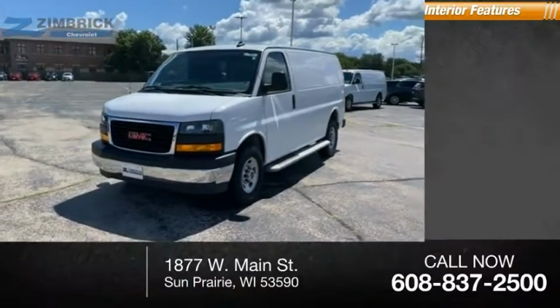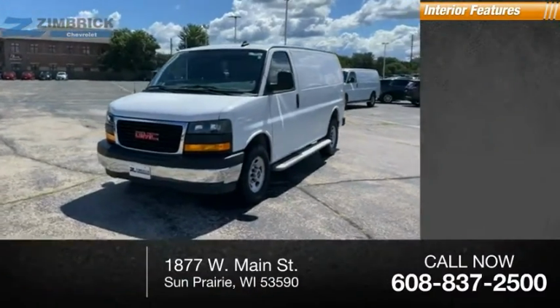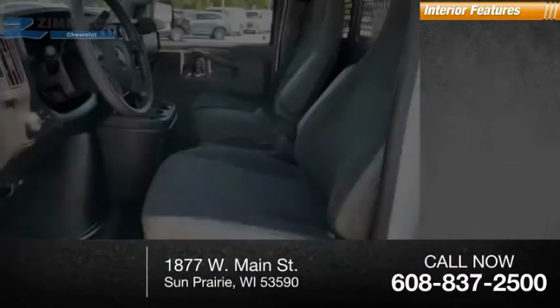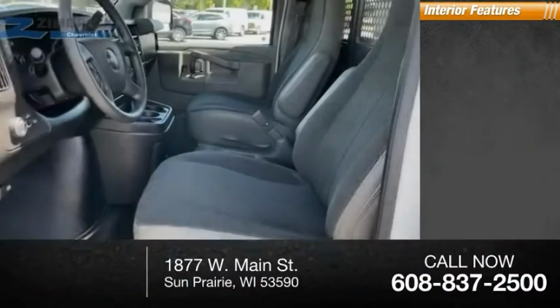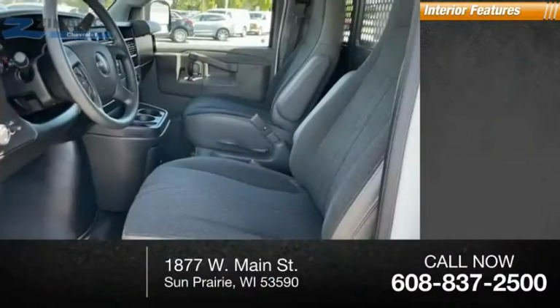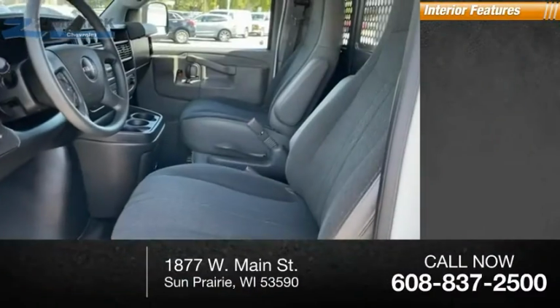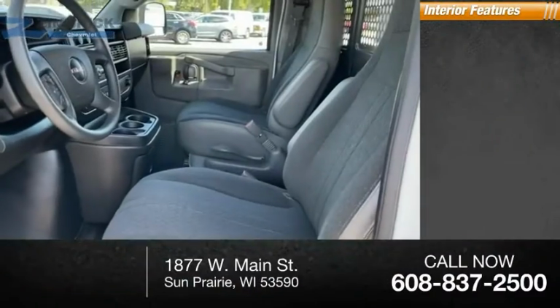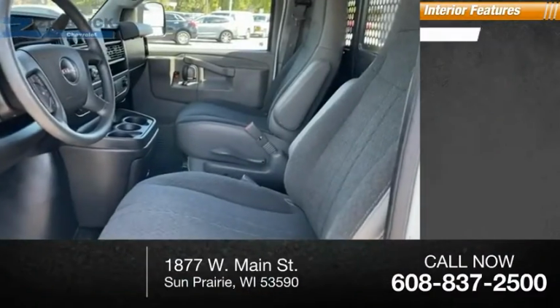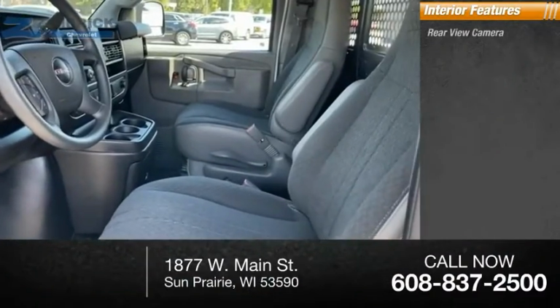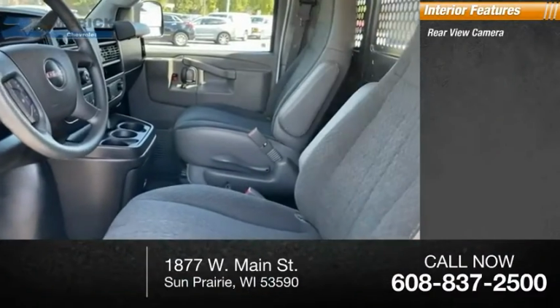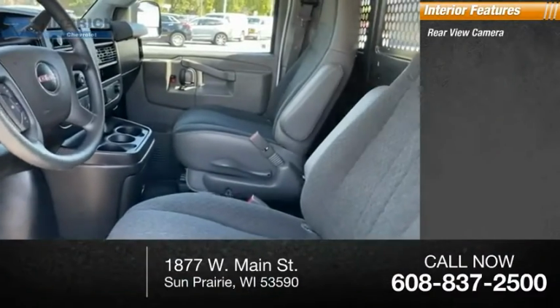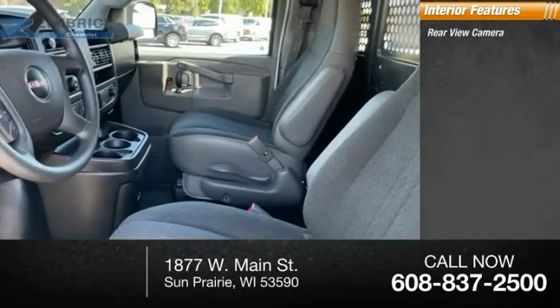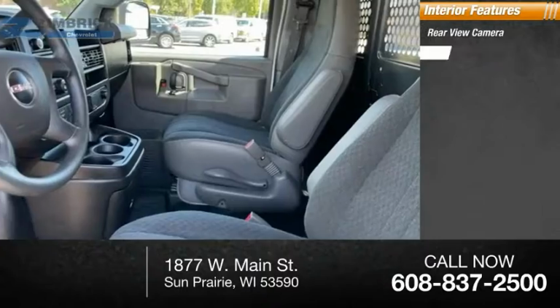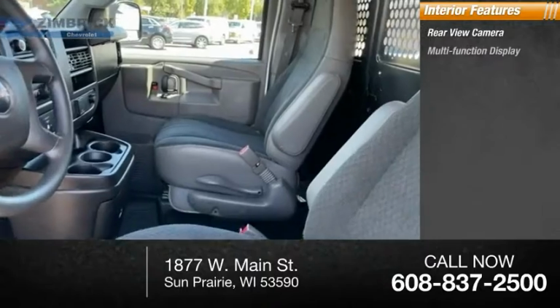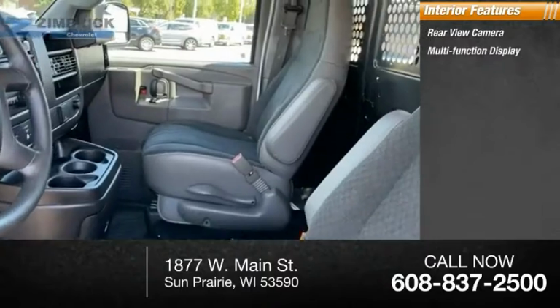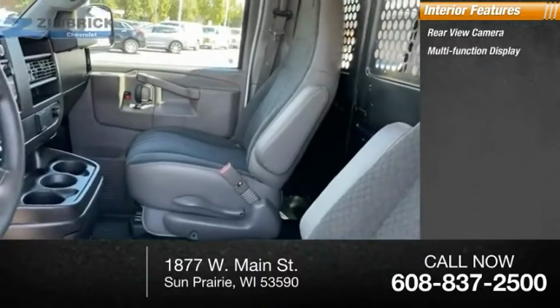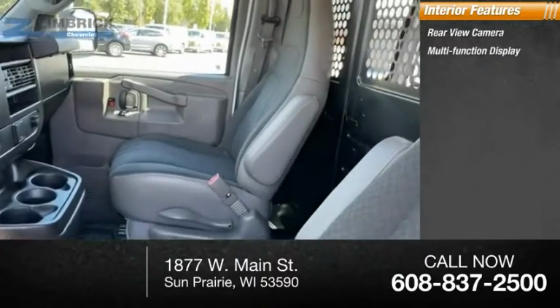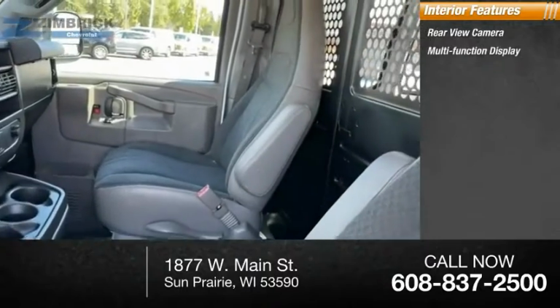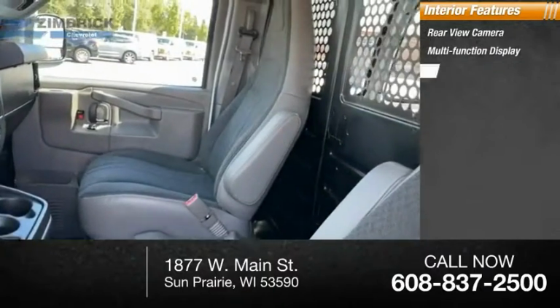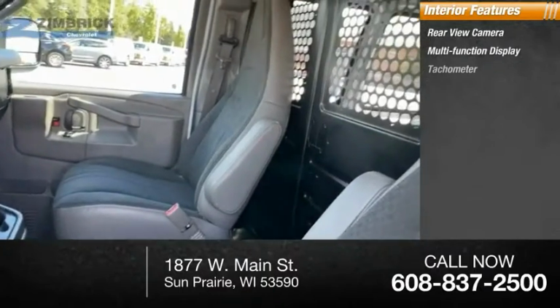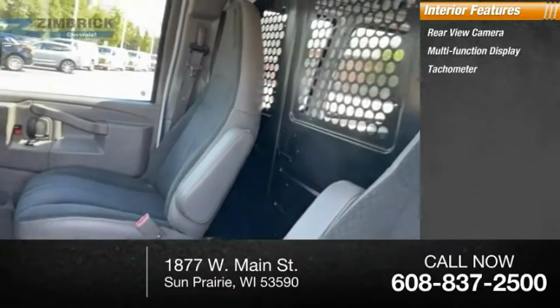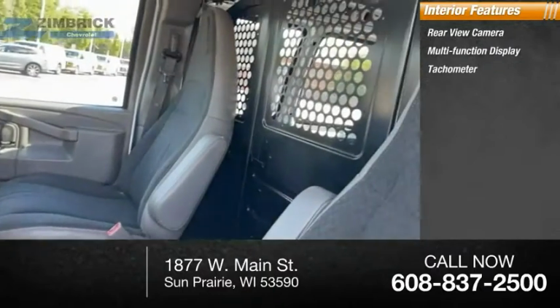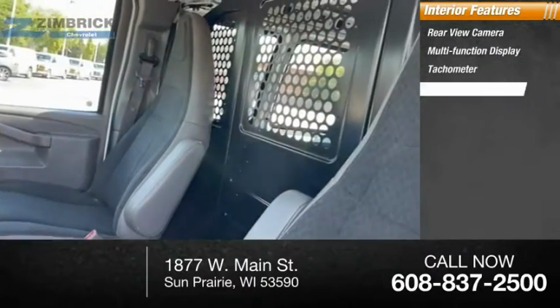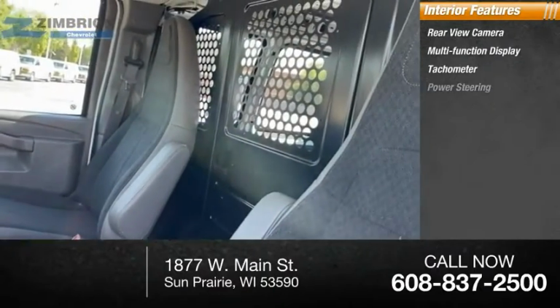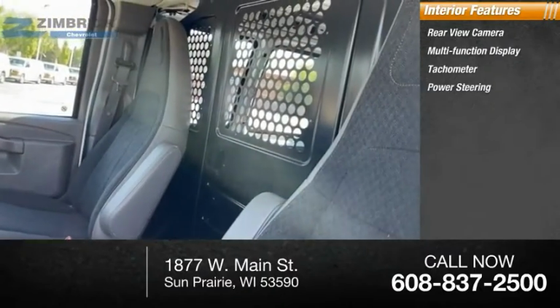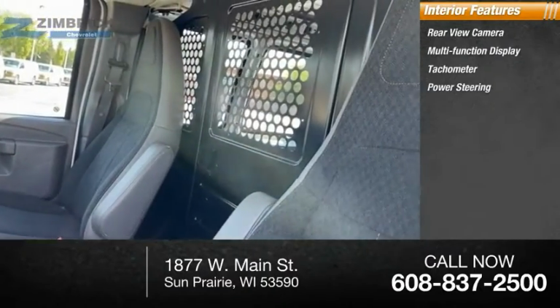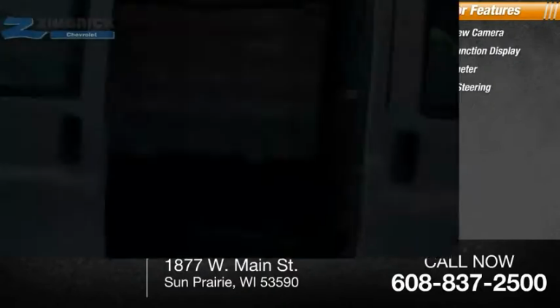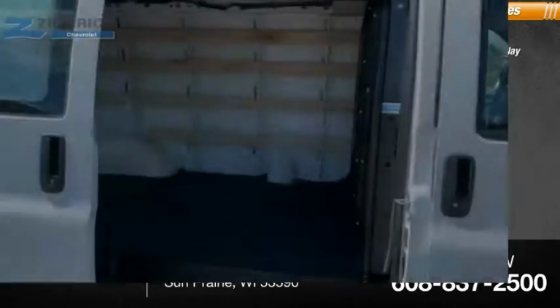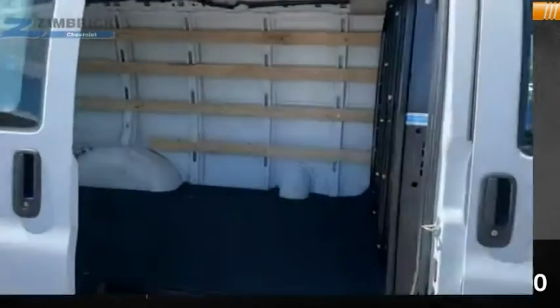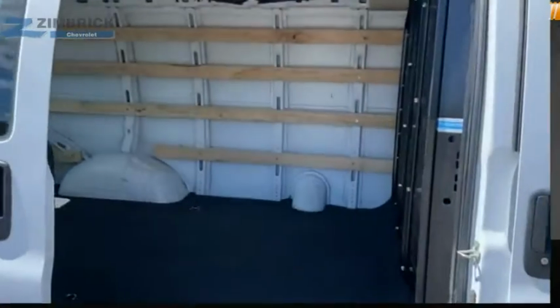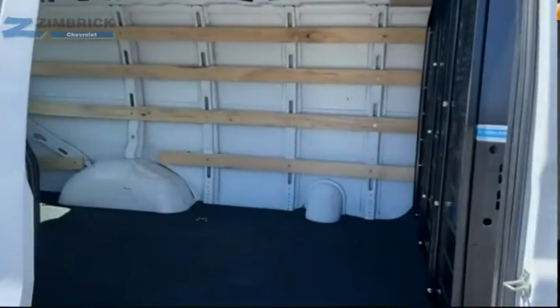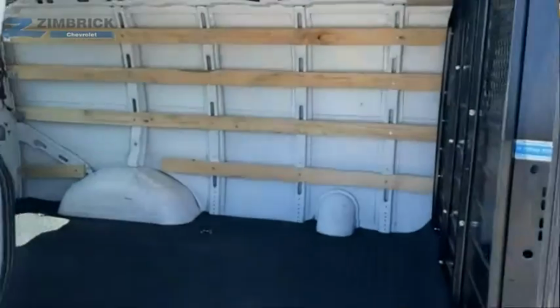Inside you'll find a rear-view camera, multifunction display, tachometer, and power steering — the GMC Savannah.